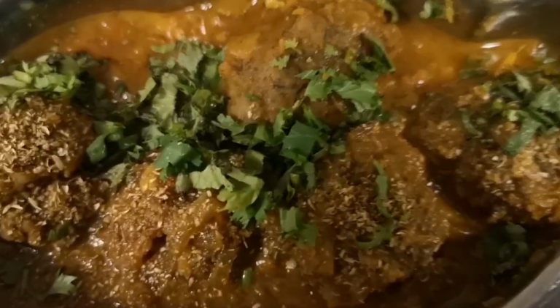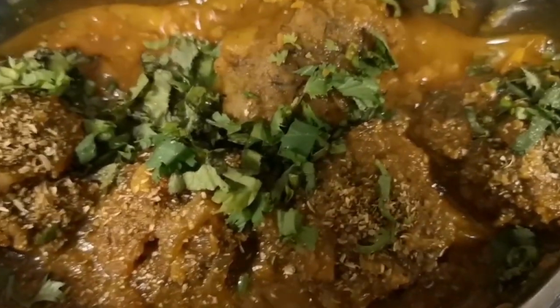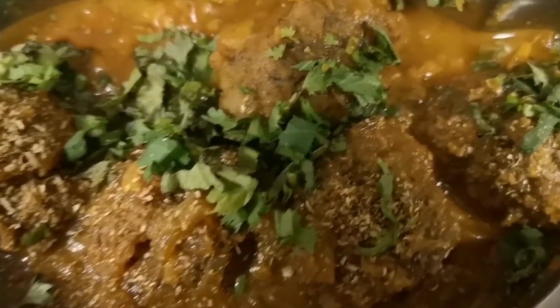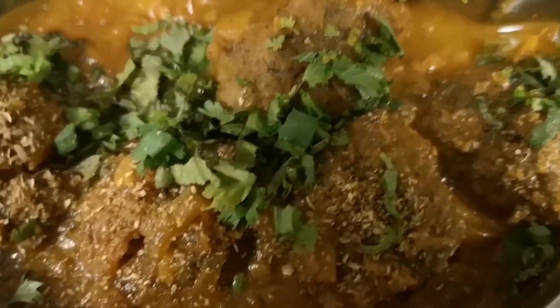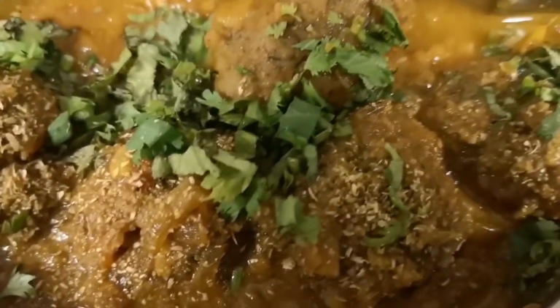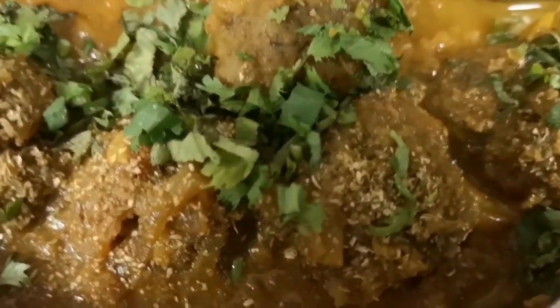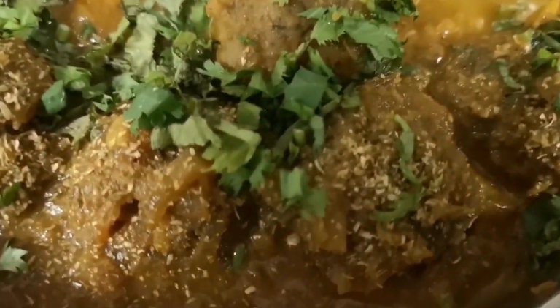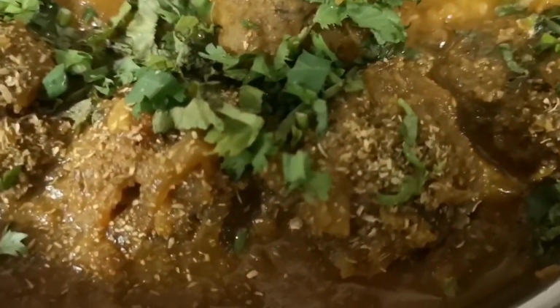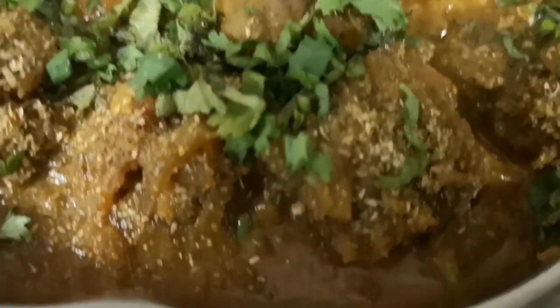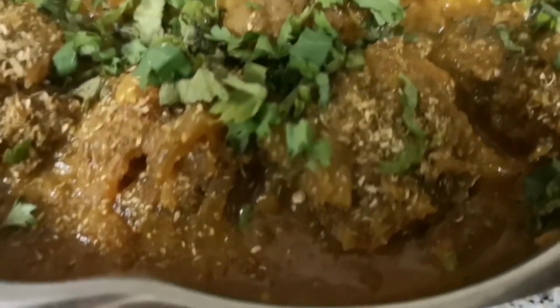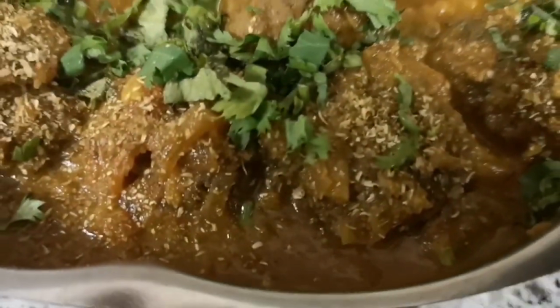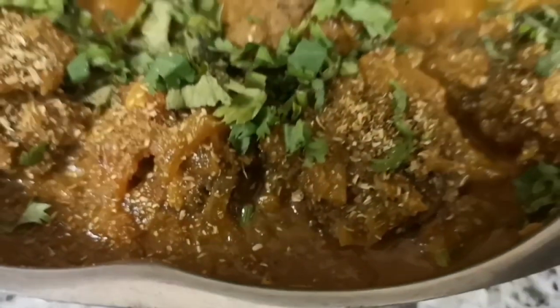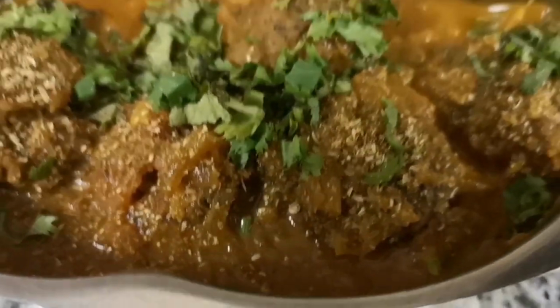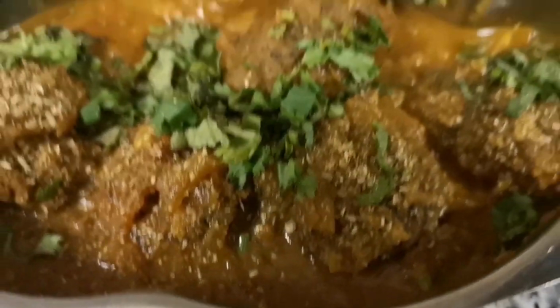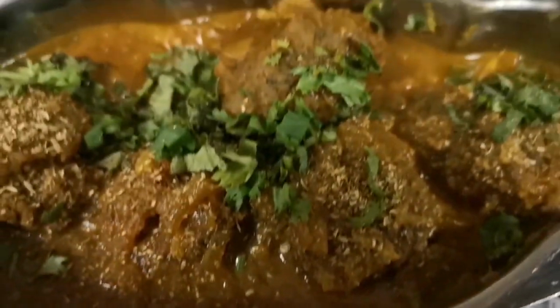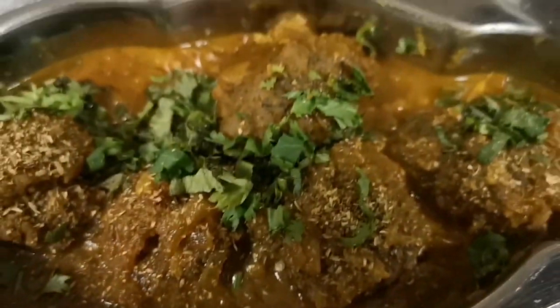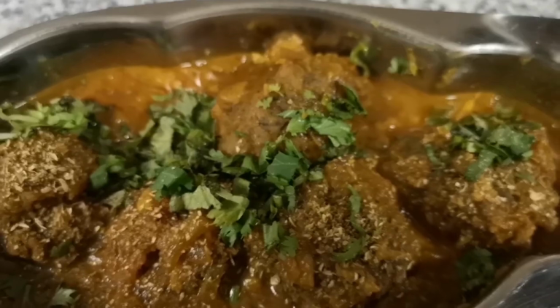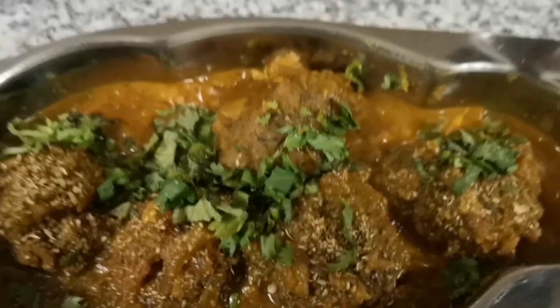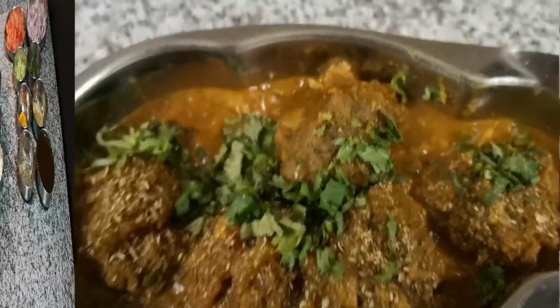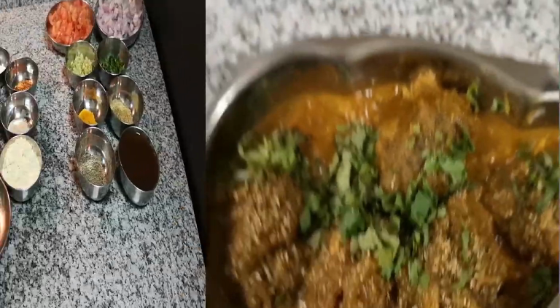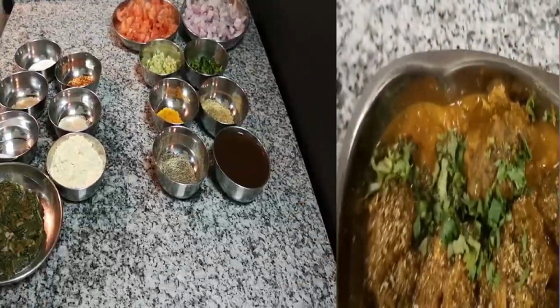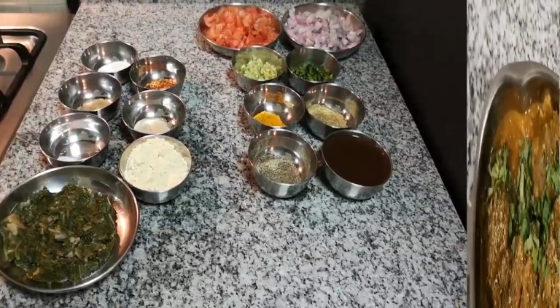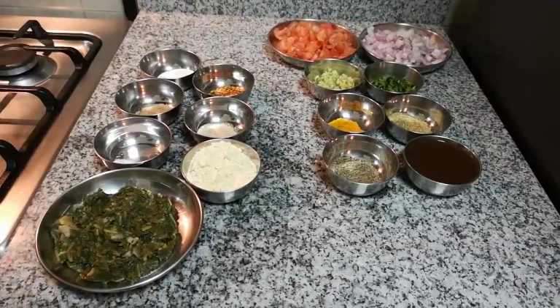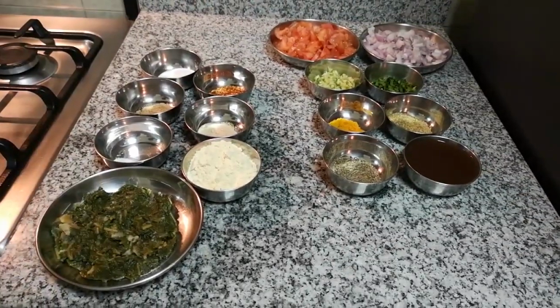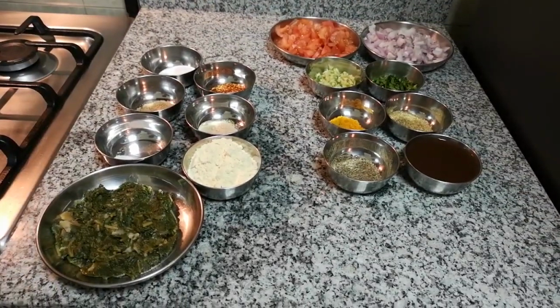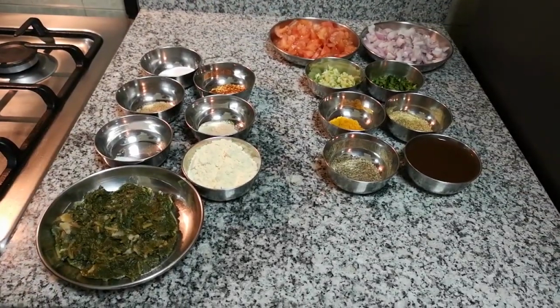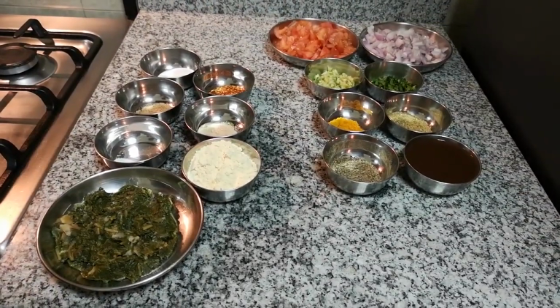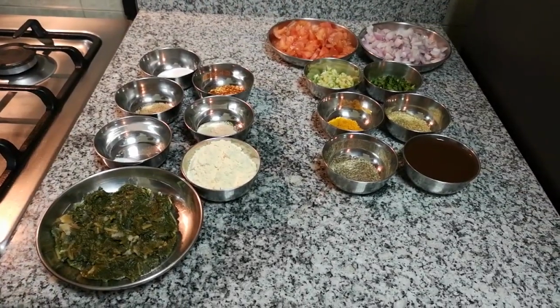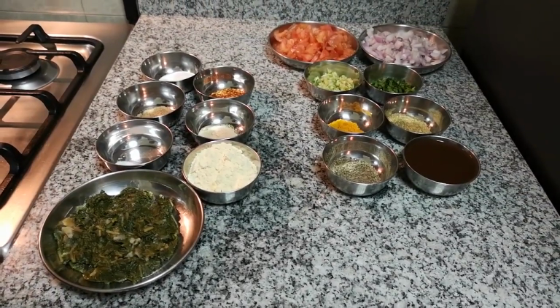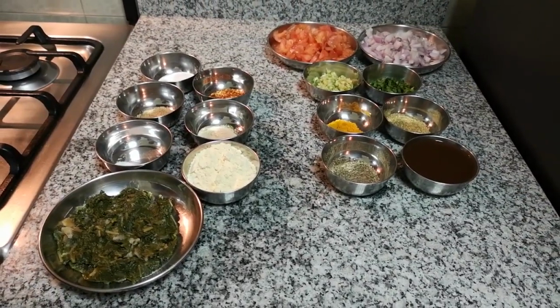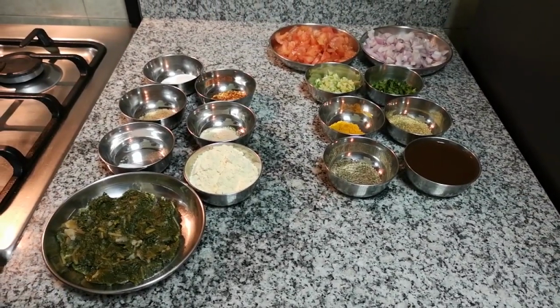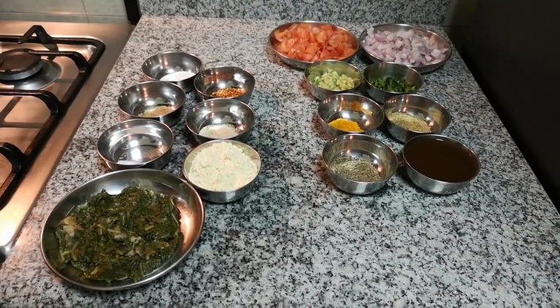Palak is very healthy and rich in iron. If you don't like it, we will make it interesting.